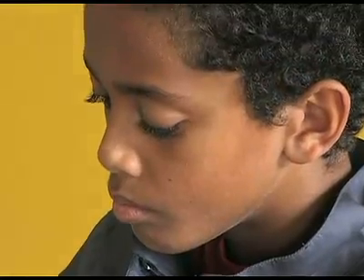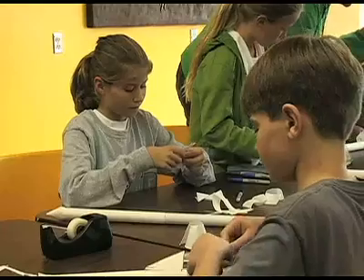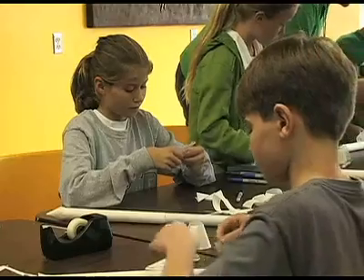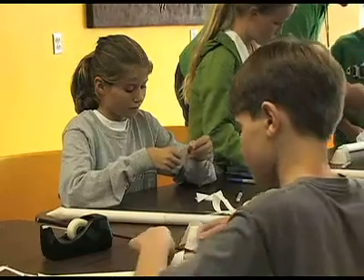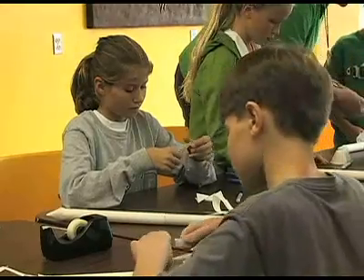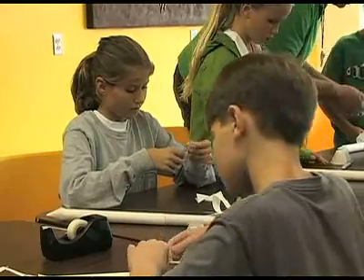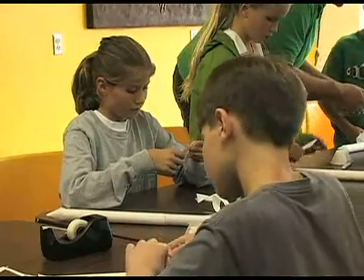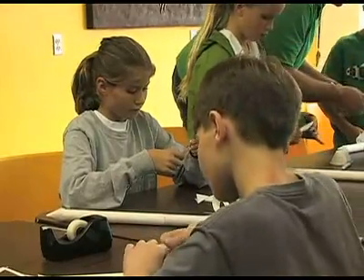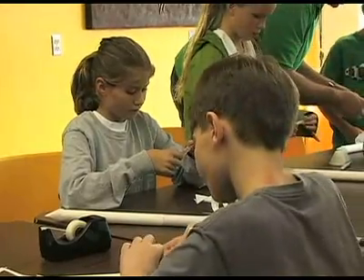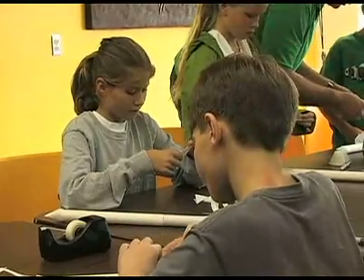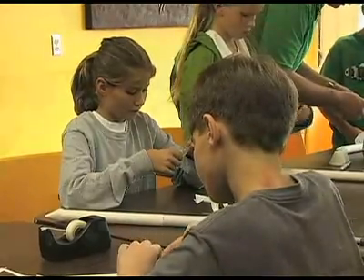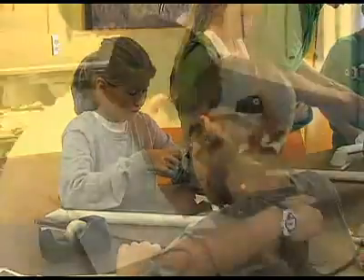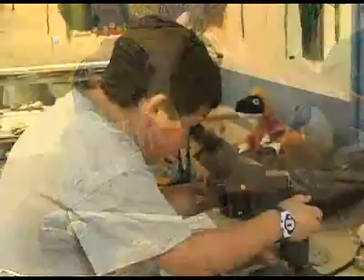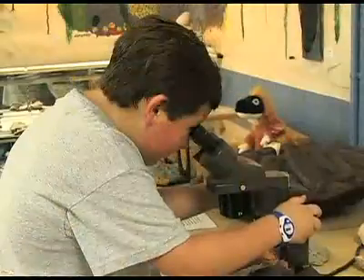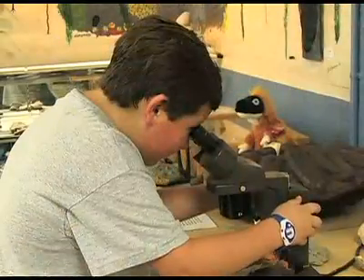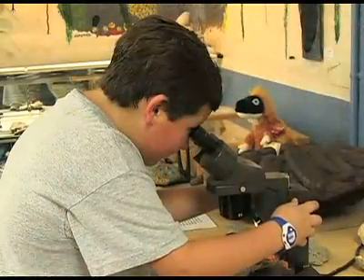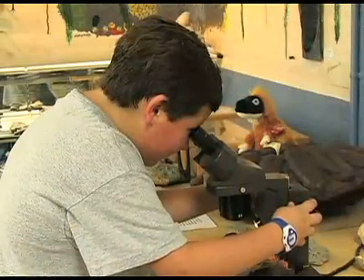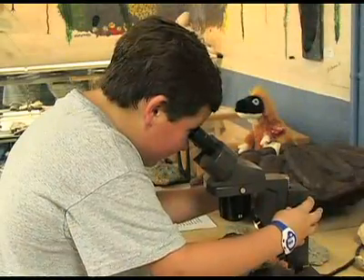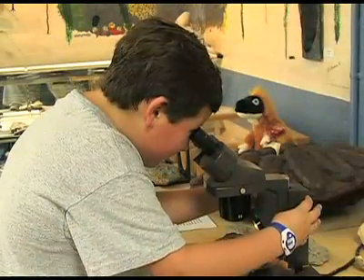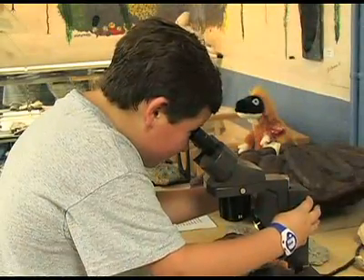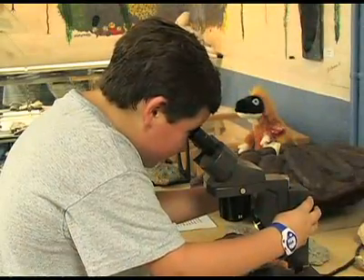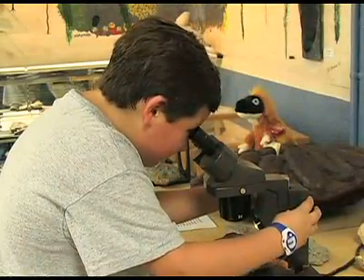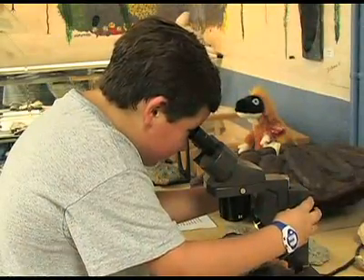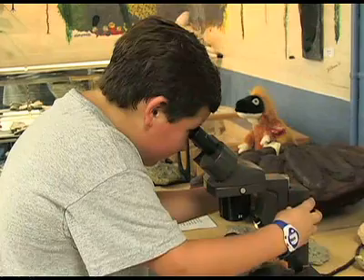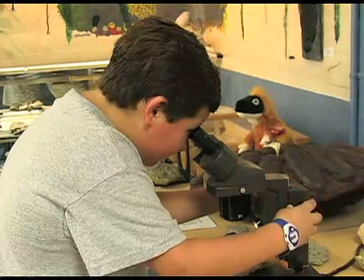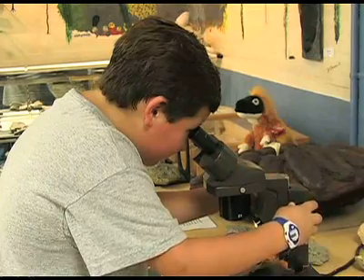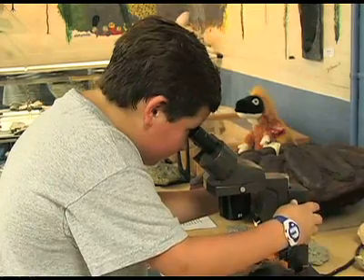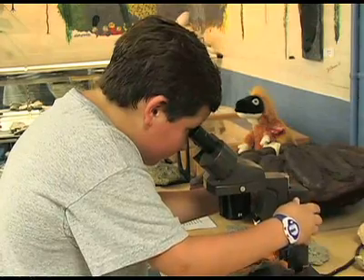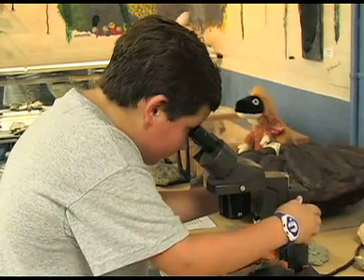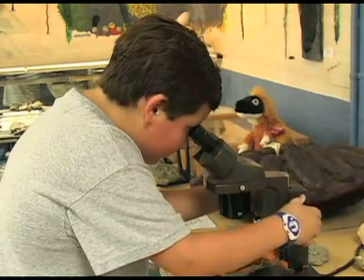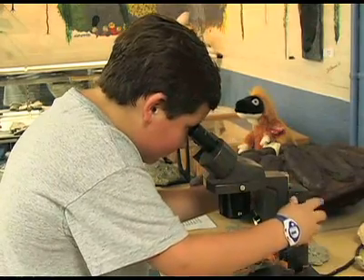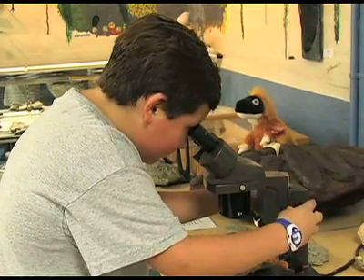But to first produce good science, we need future scientists. This is Chuck Denny reporting.